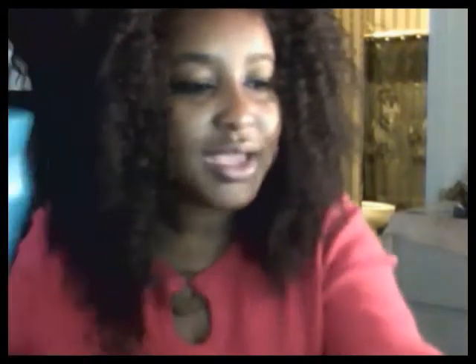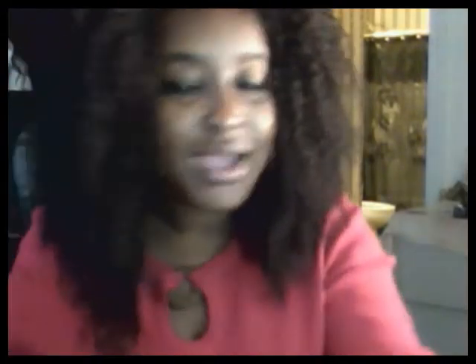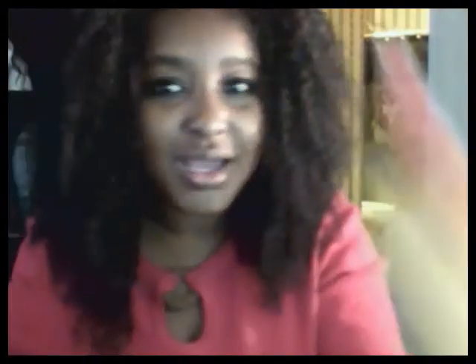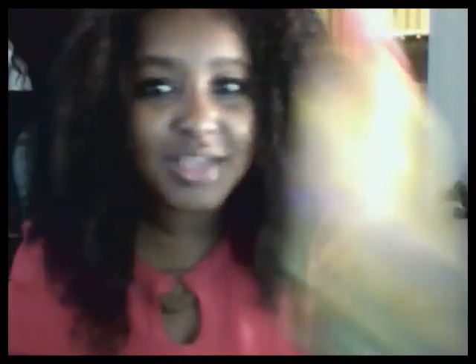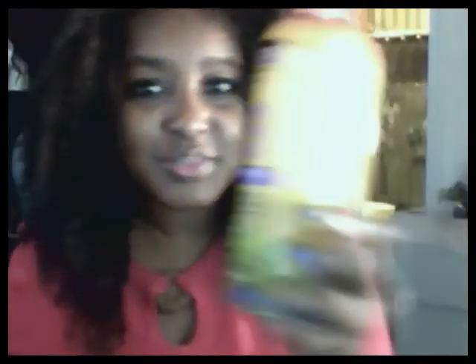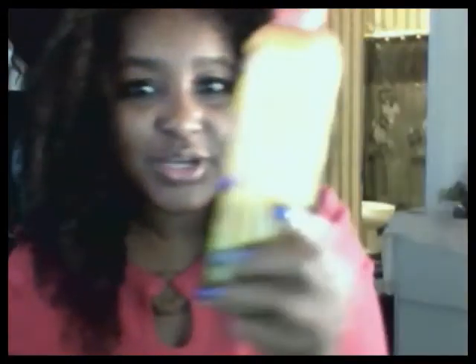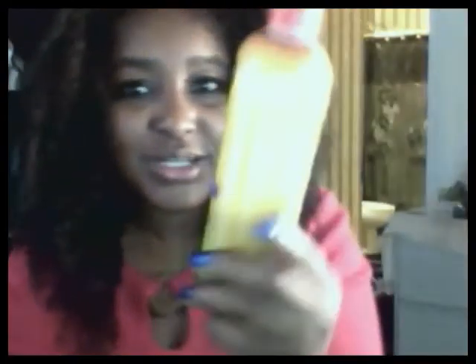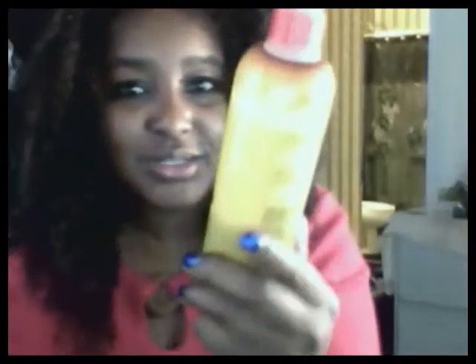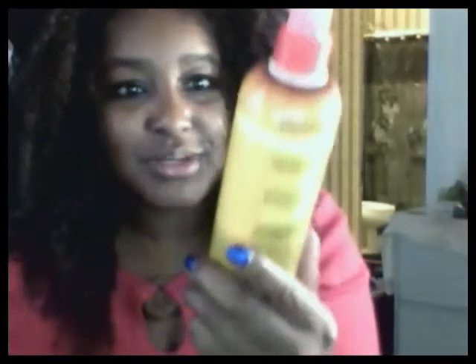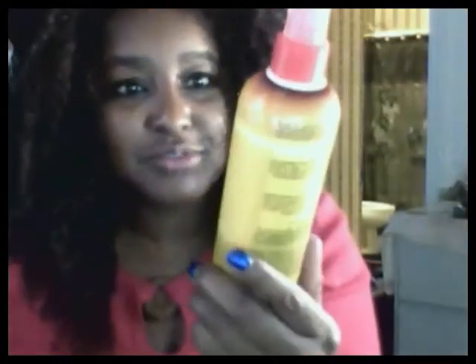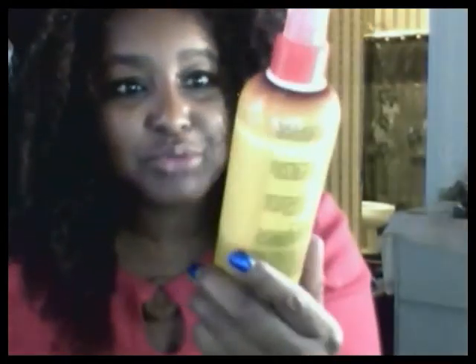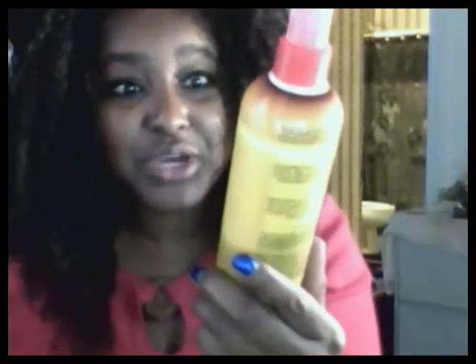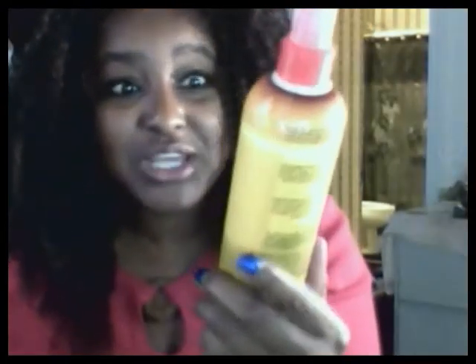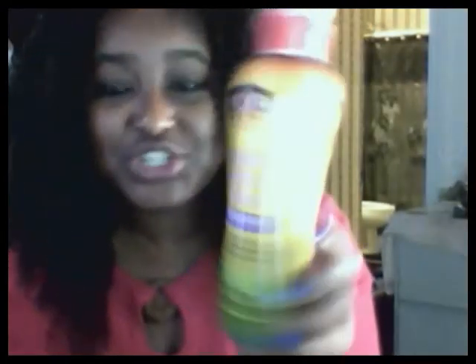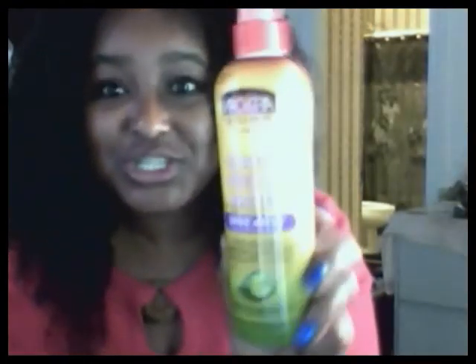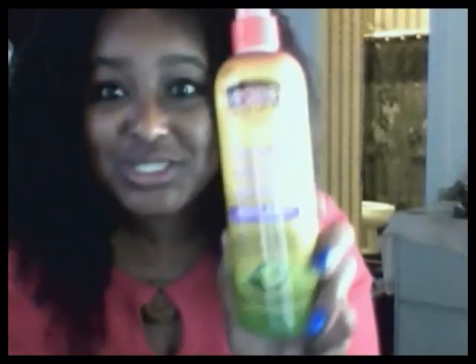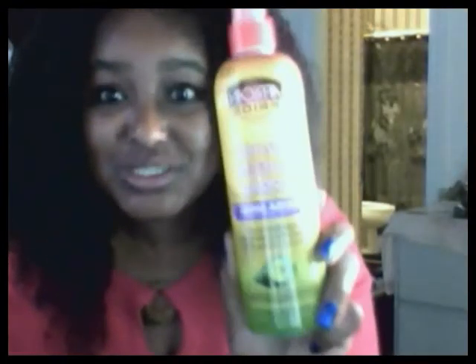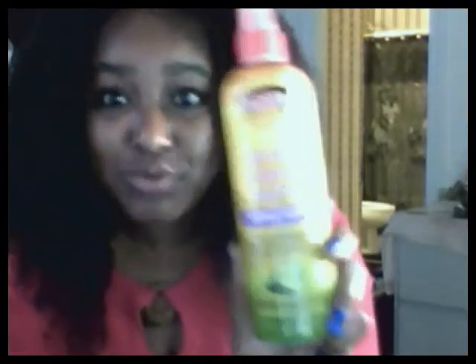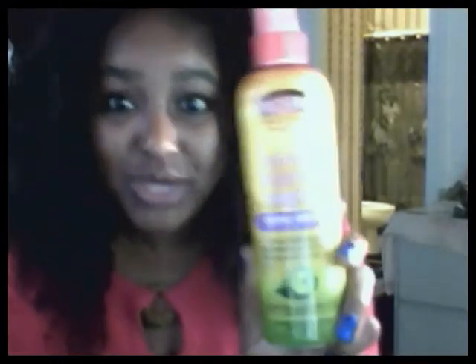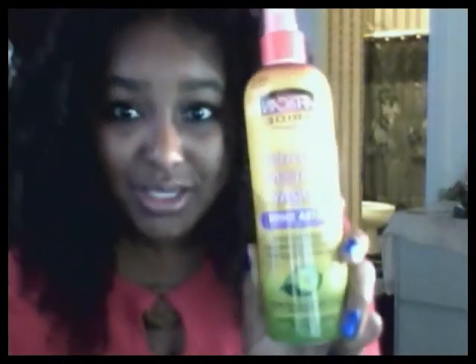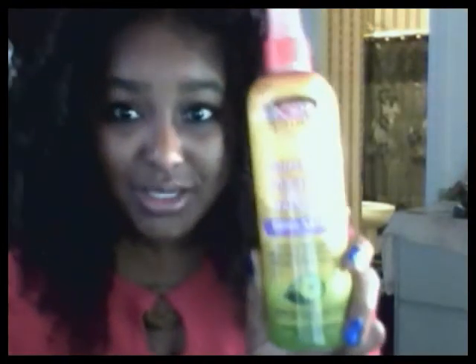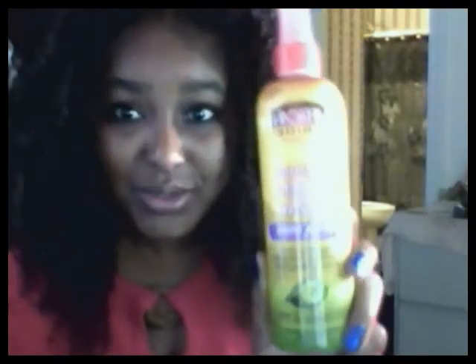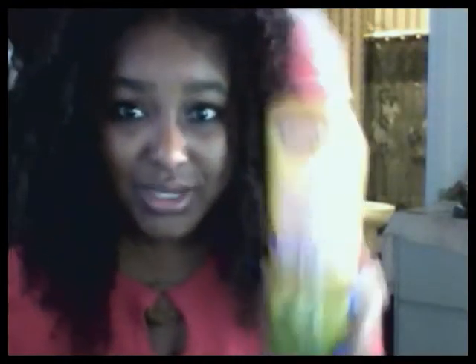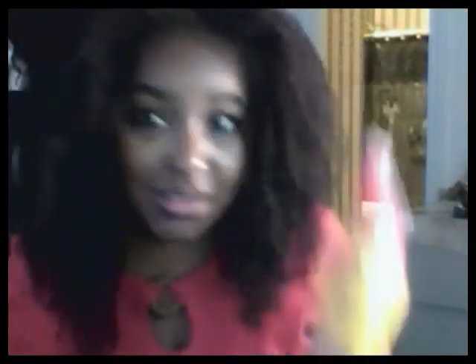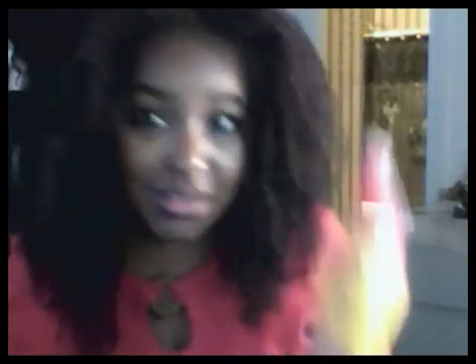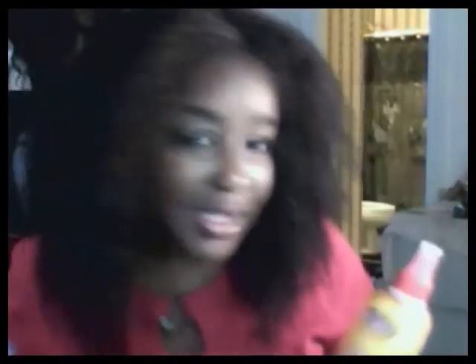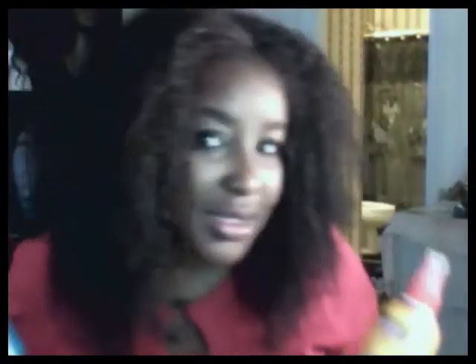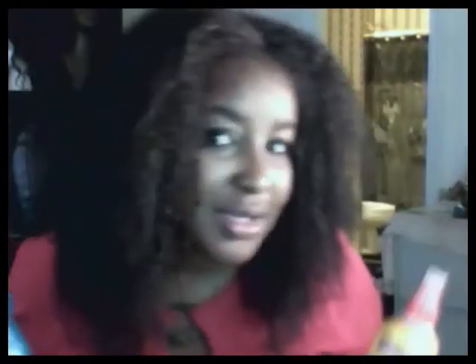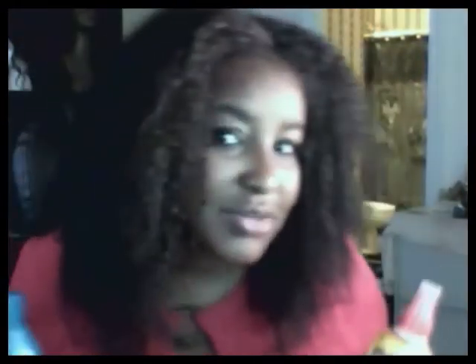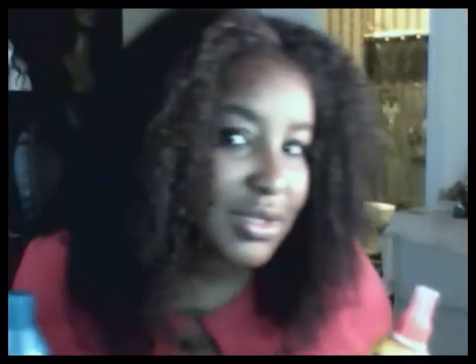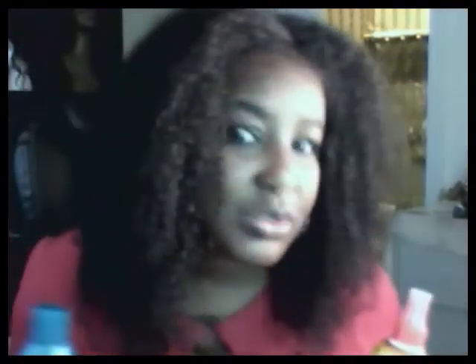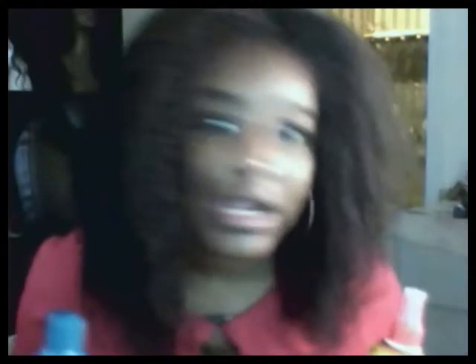And I sprayed a little bit of Braid Sheen Spray to kind of give it a little life.